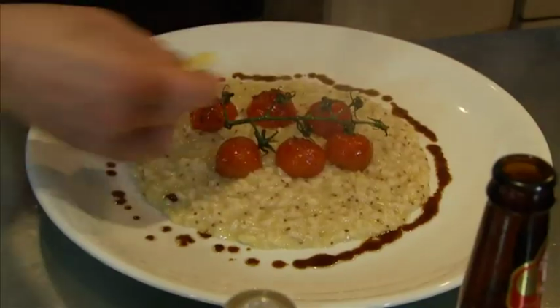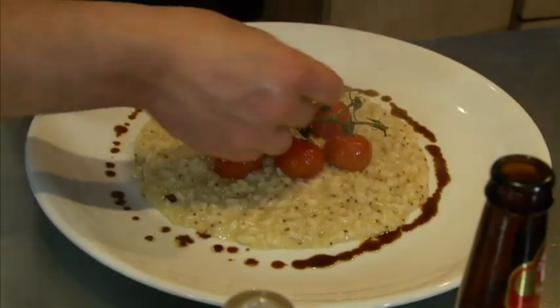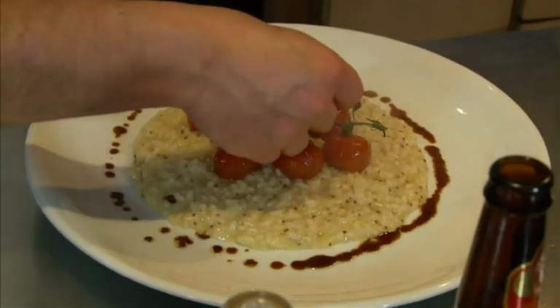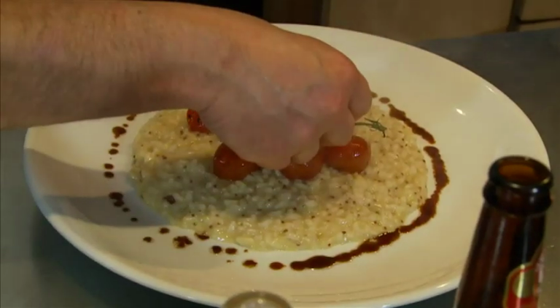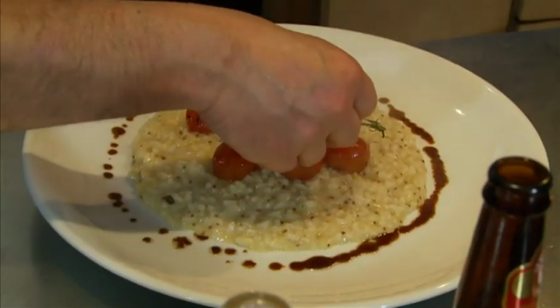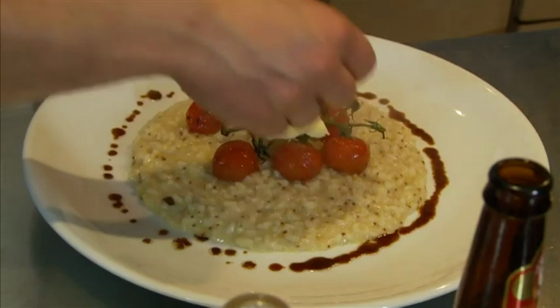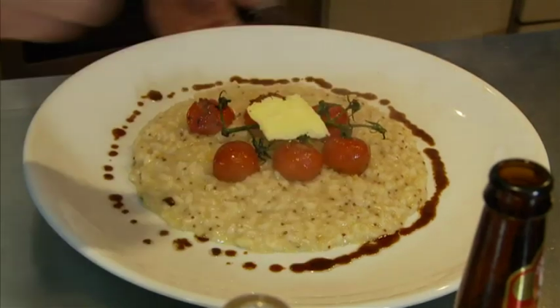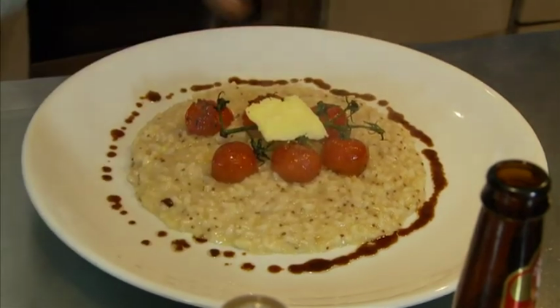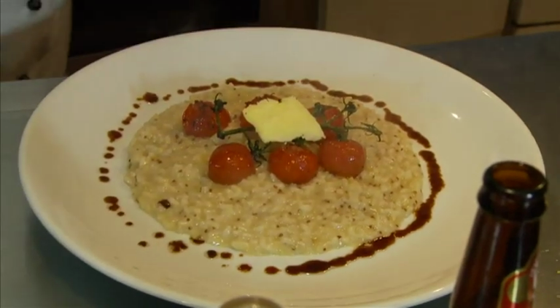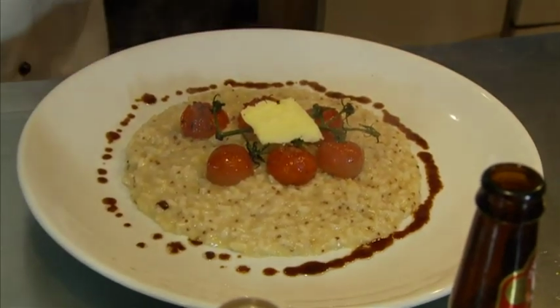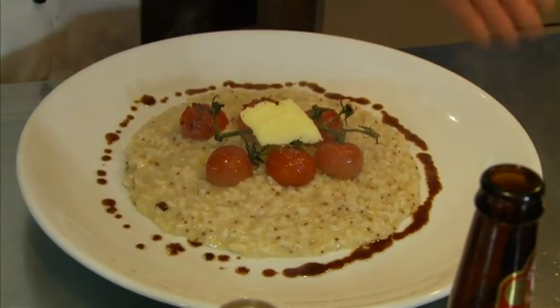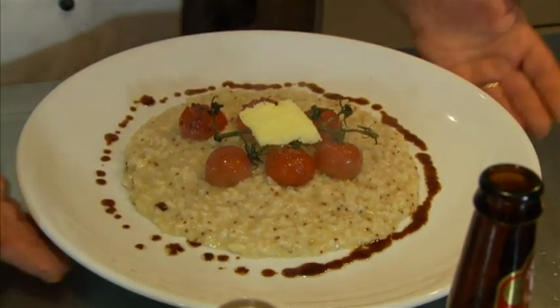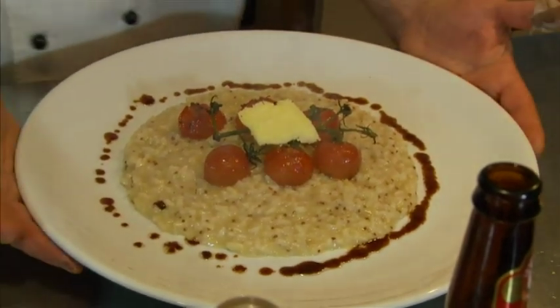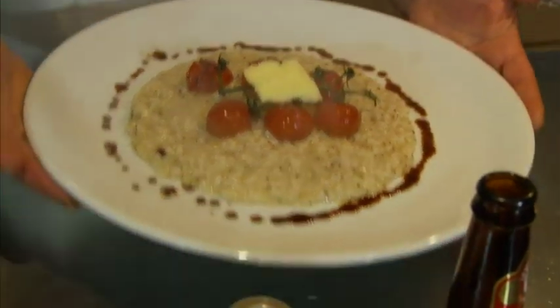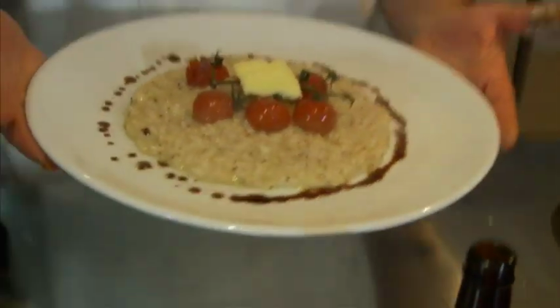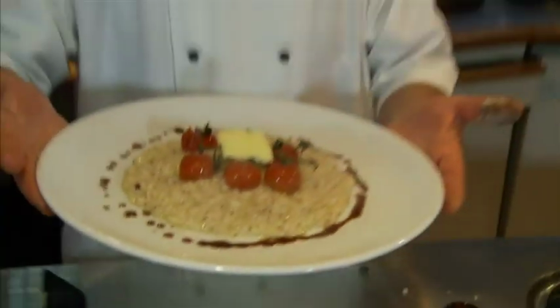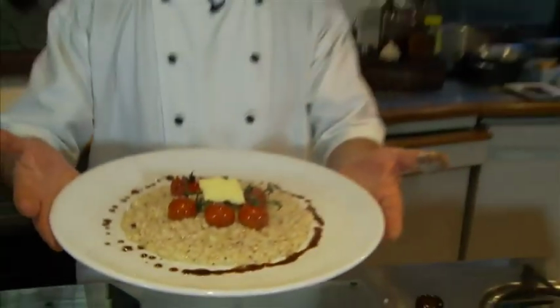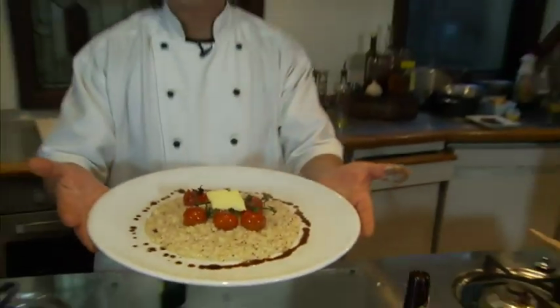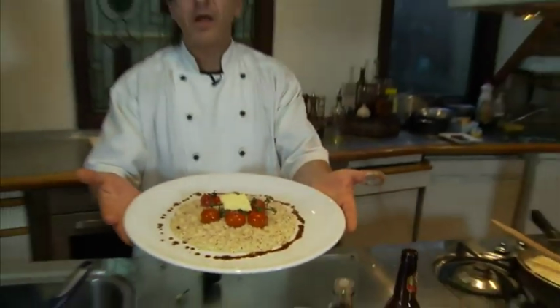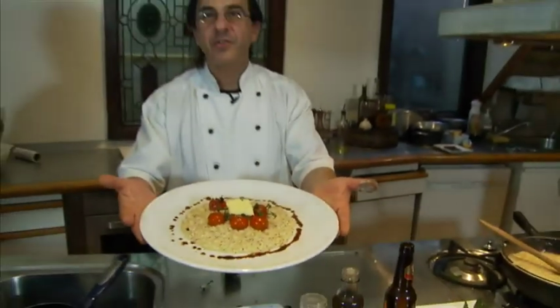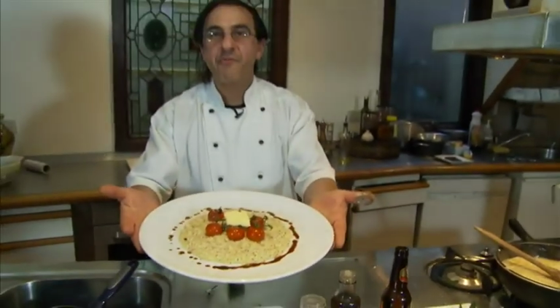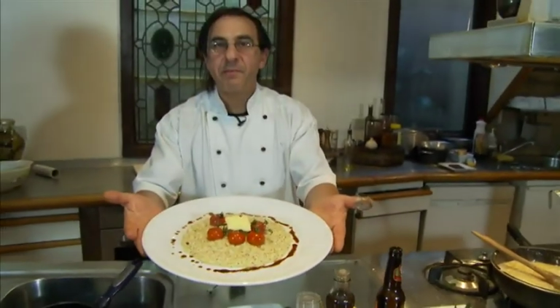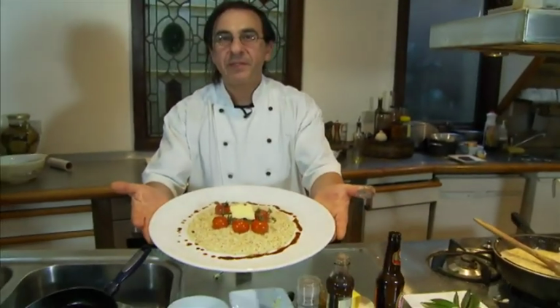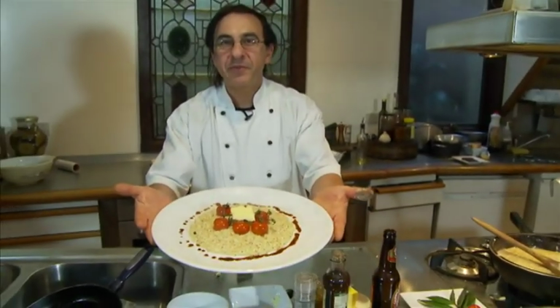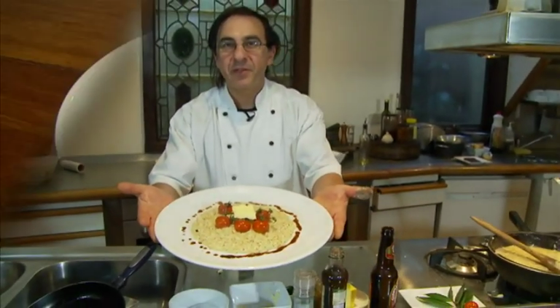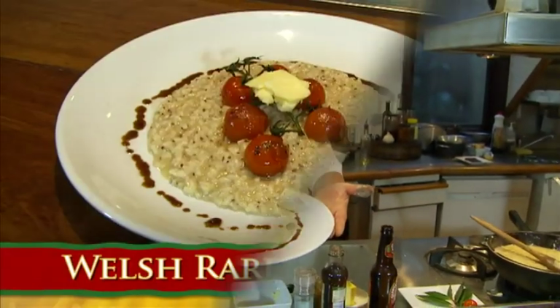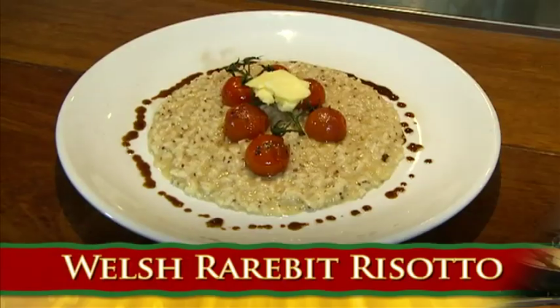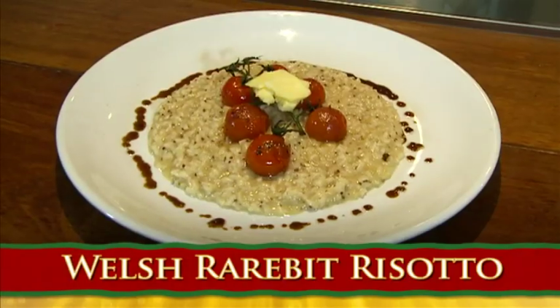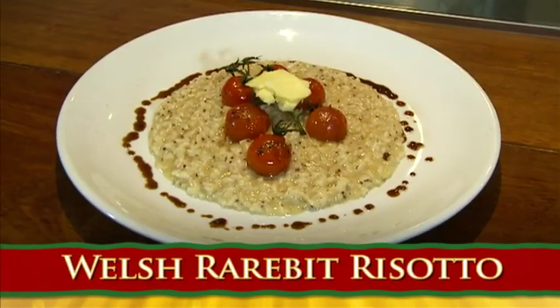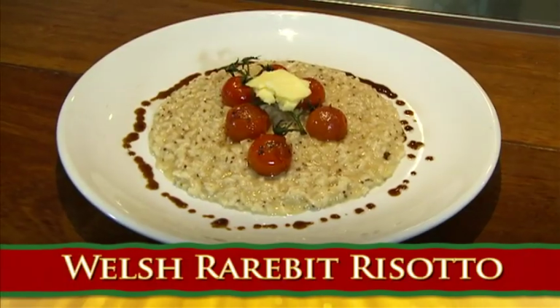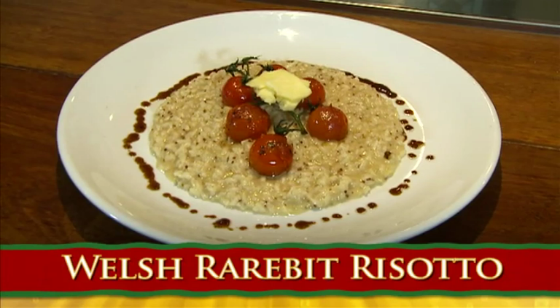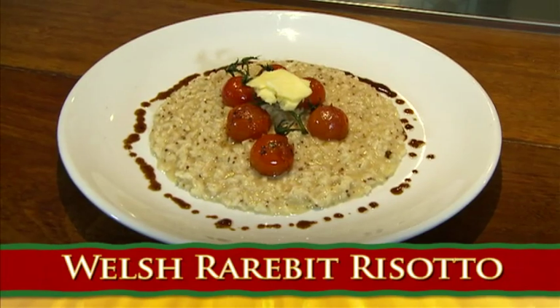Just right on top of it. Welsh Rarebit risotto, with my compliments.